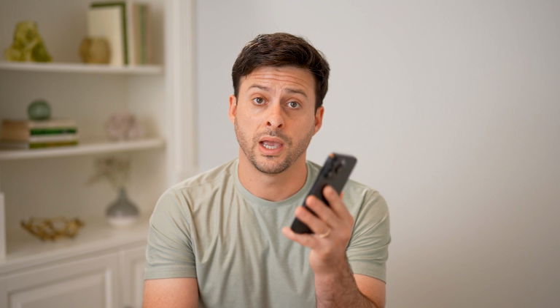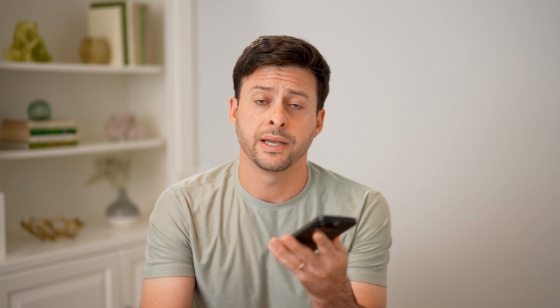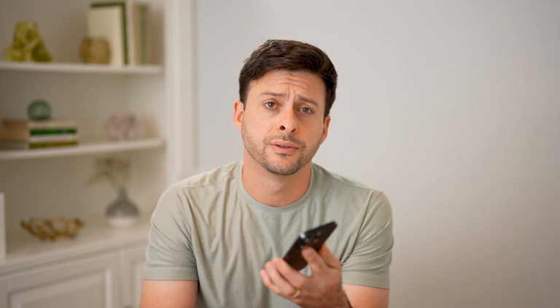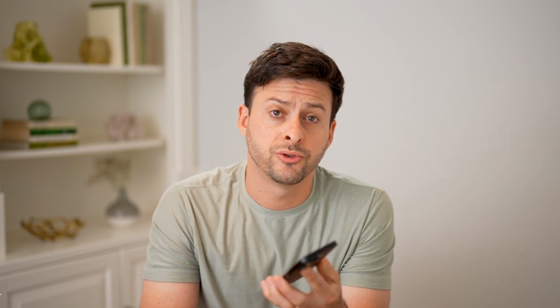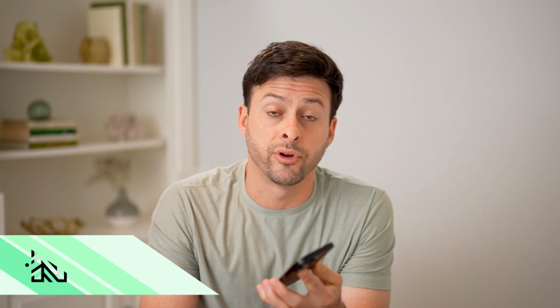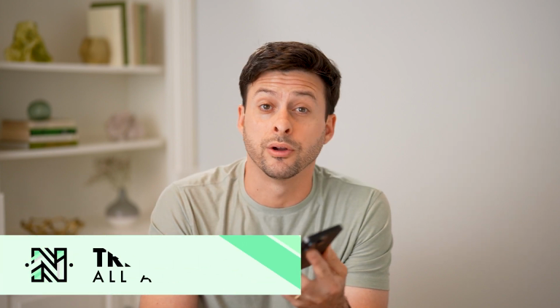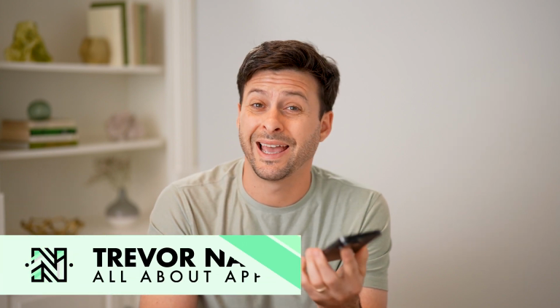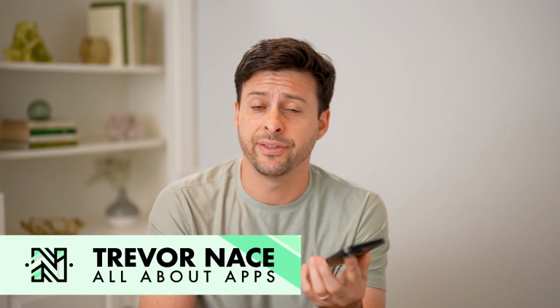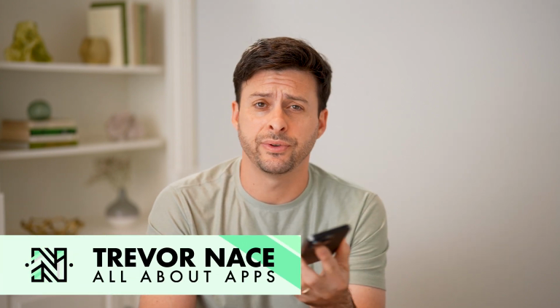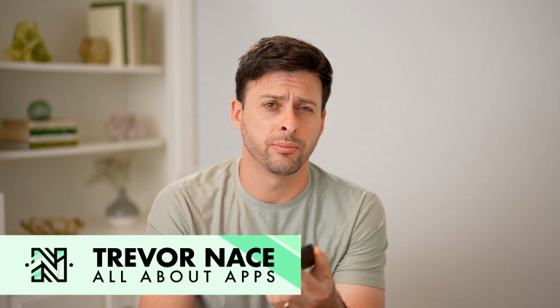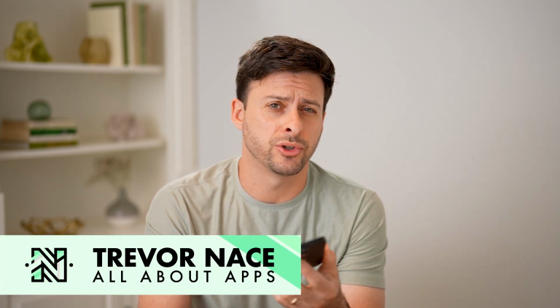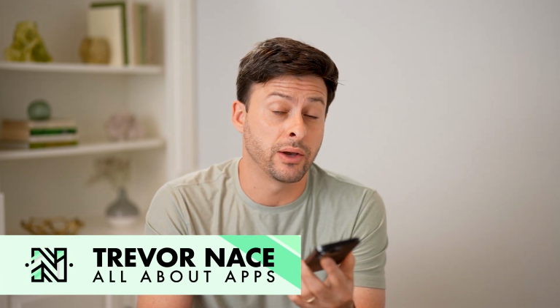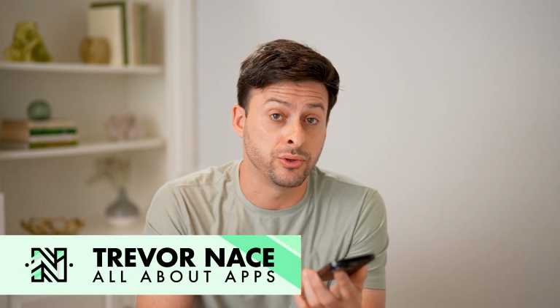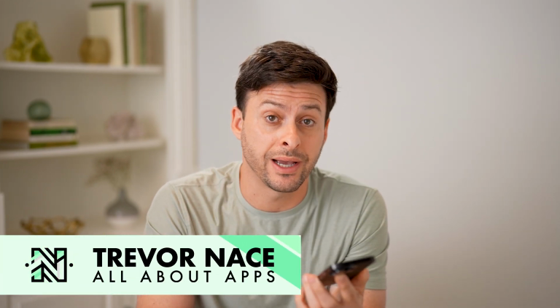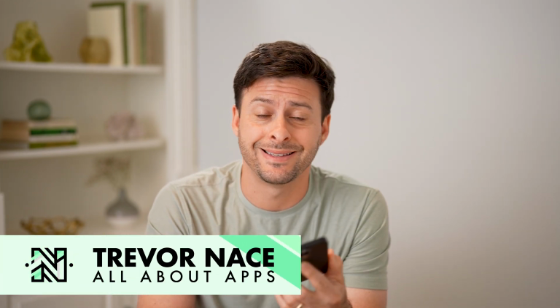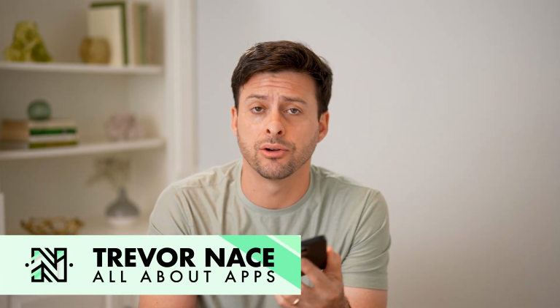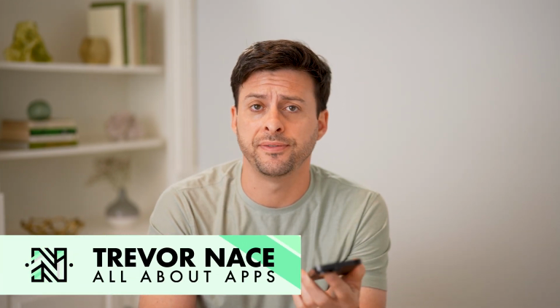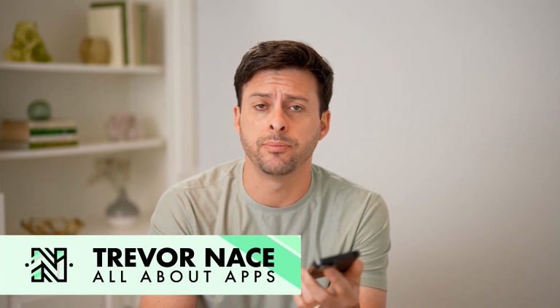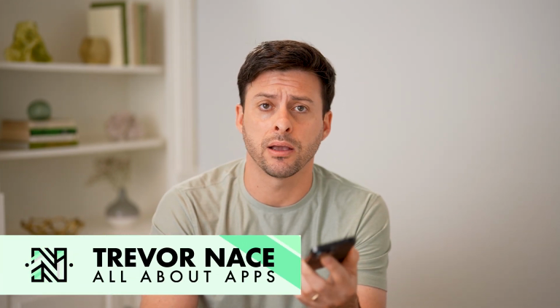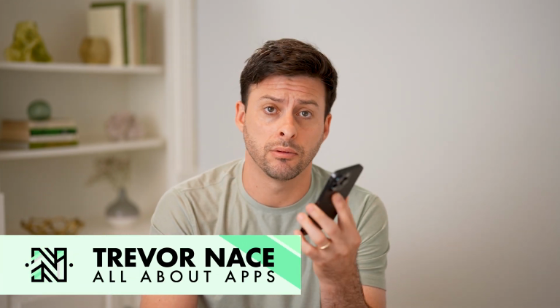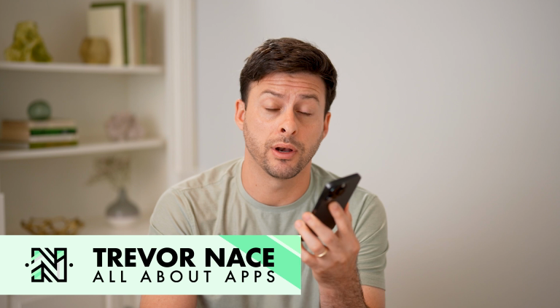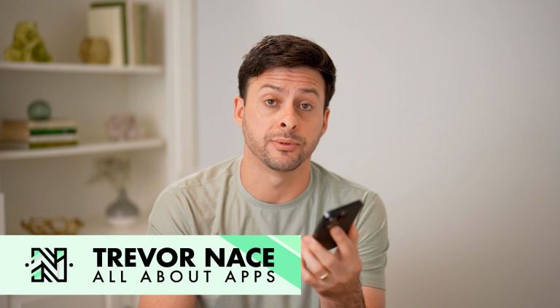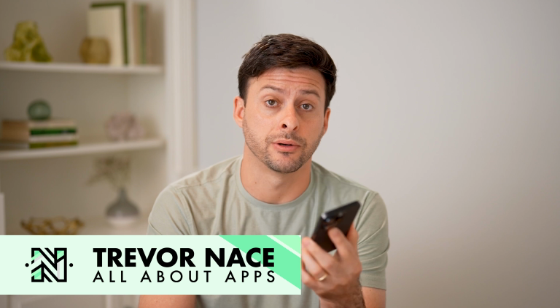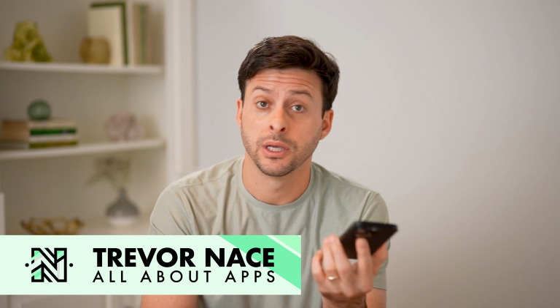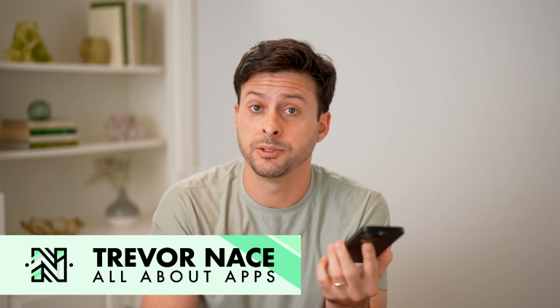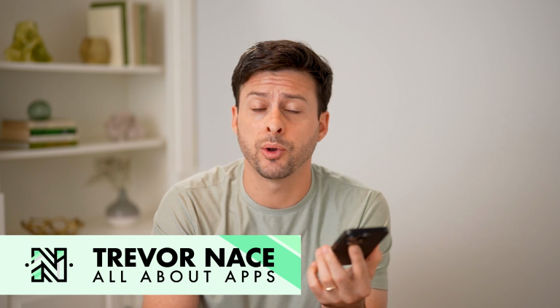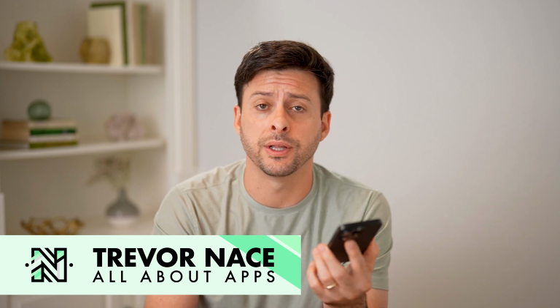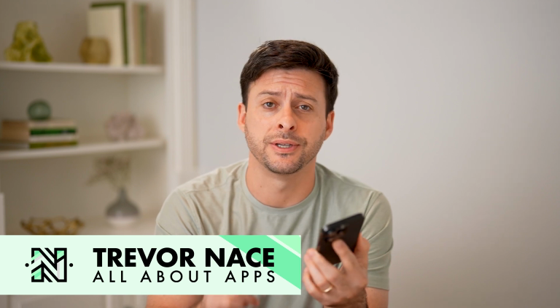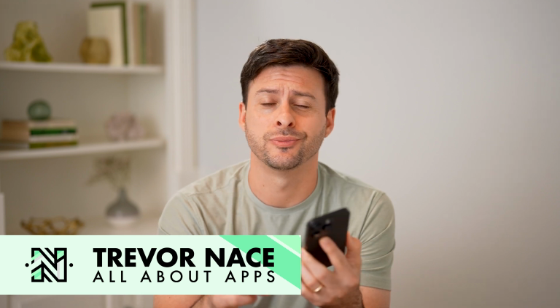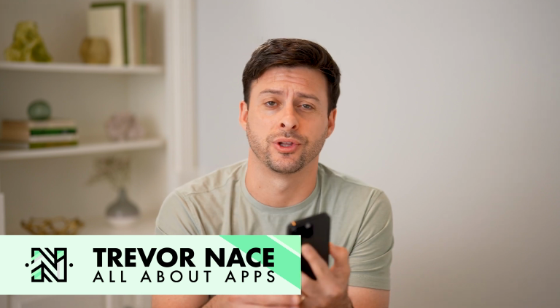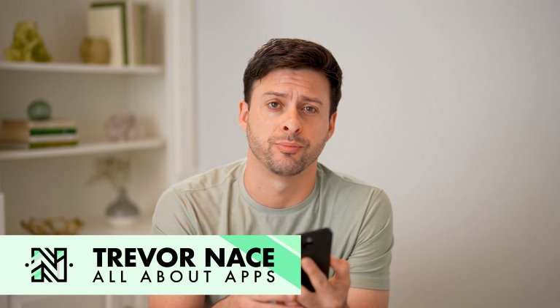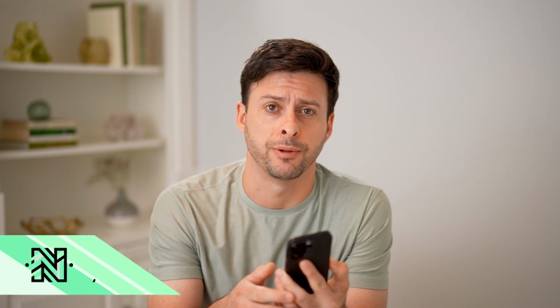Hey guys, Trevor here. In this video, I'm going to show you how to check seller feedback on Amazon. It's pretty quick and easy, so let's jump right in.